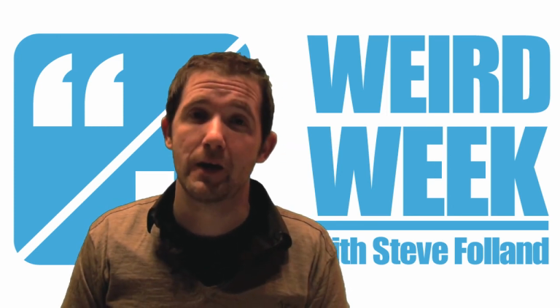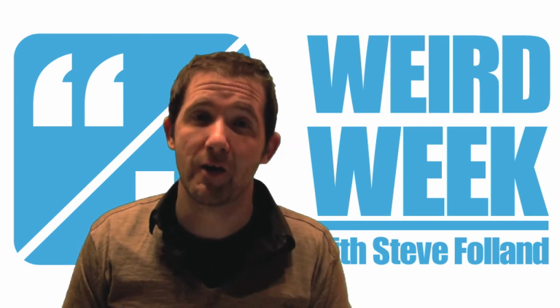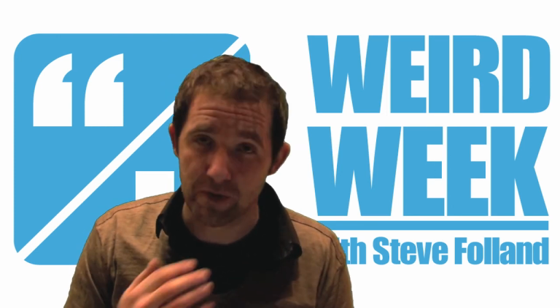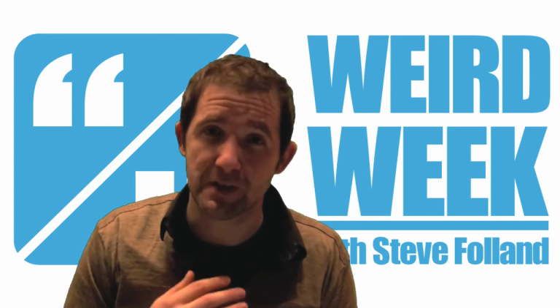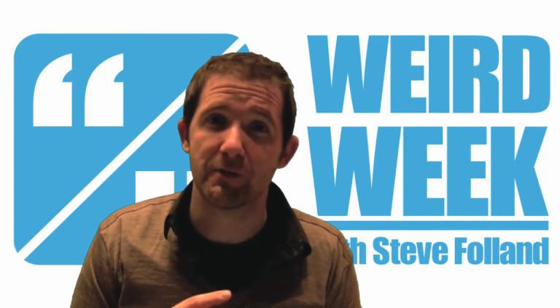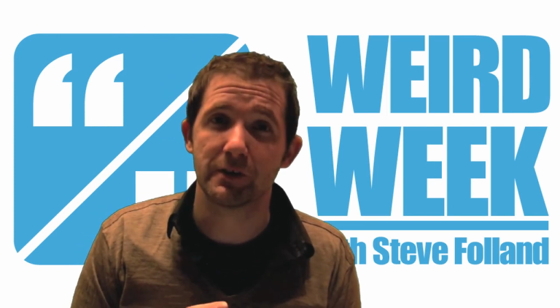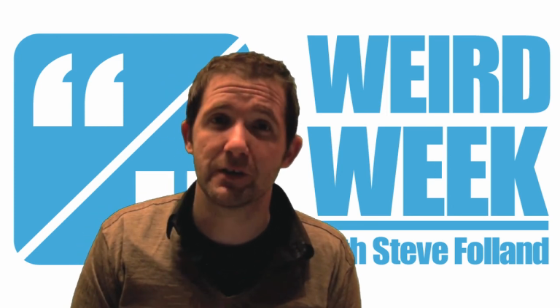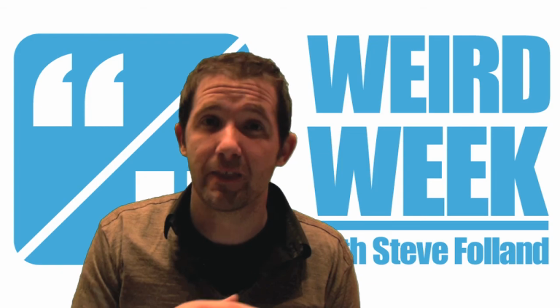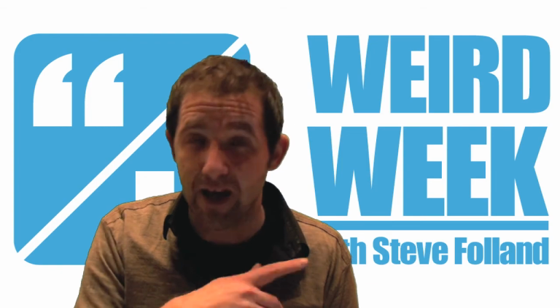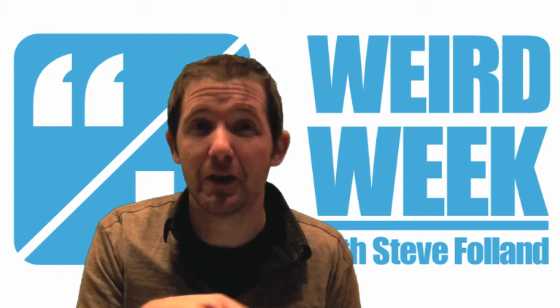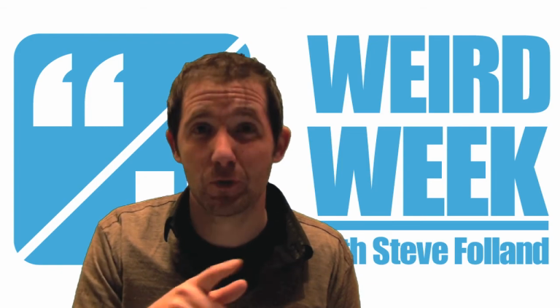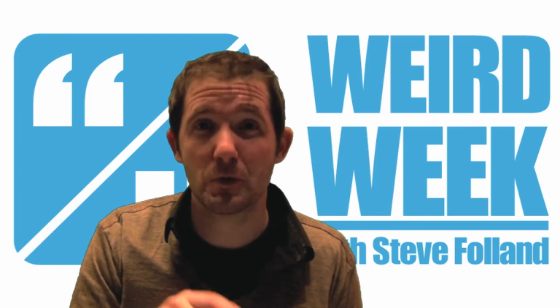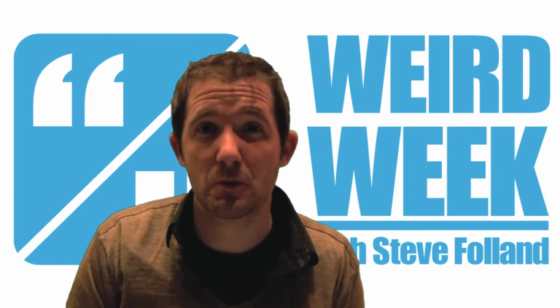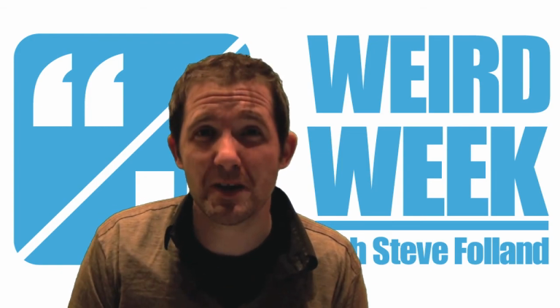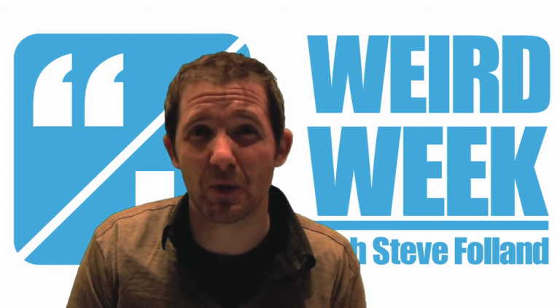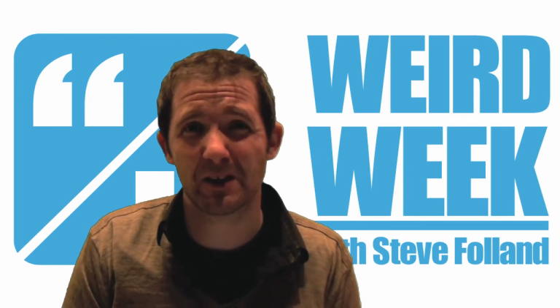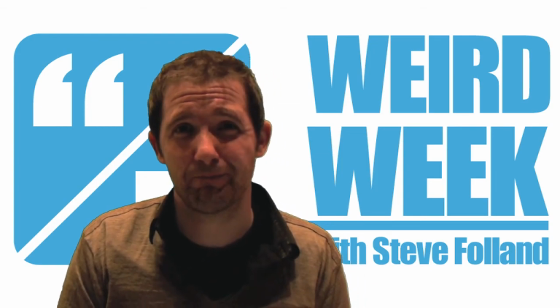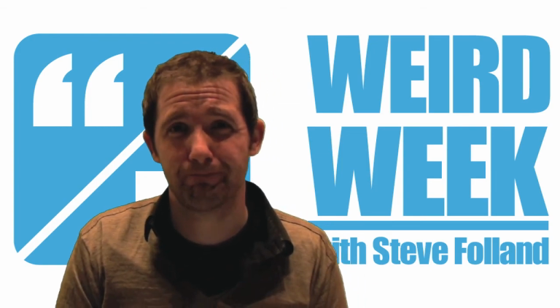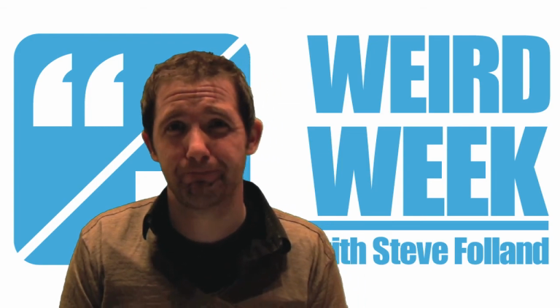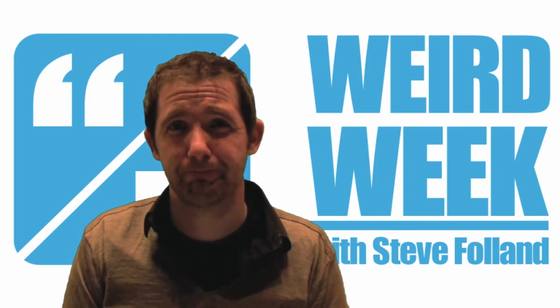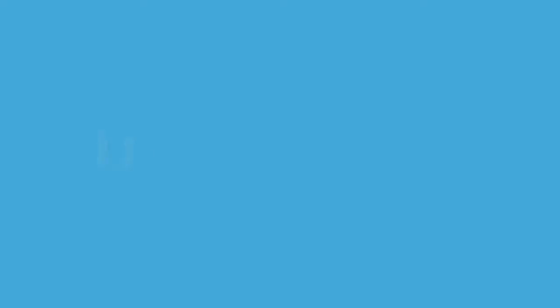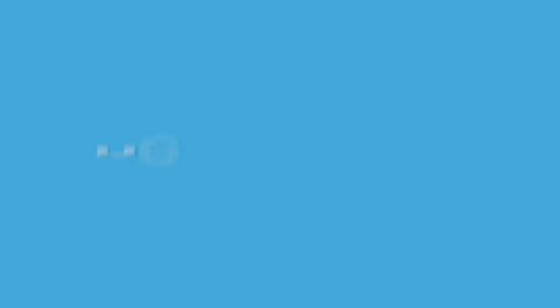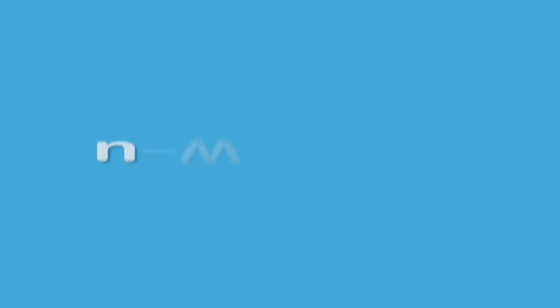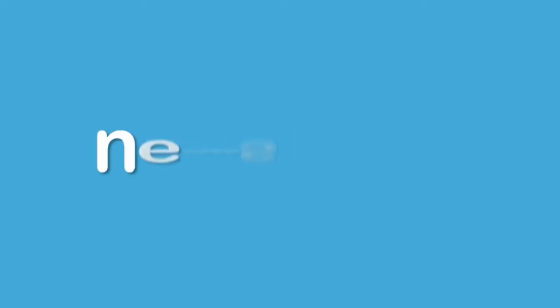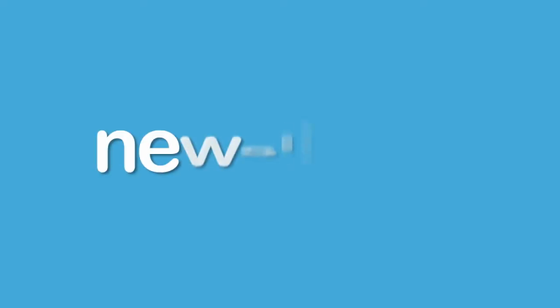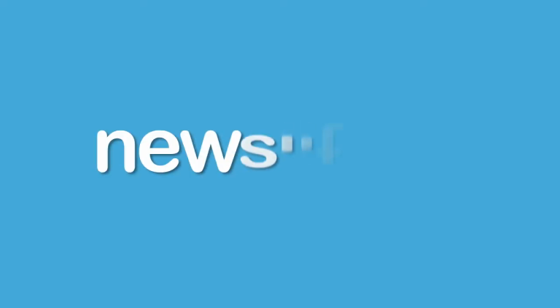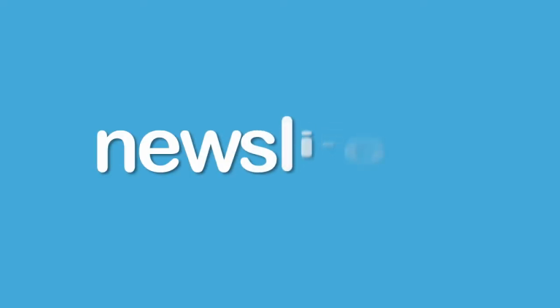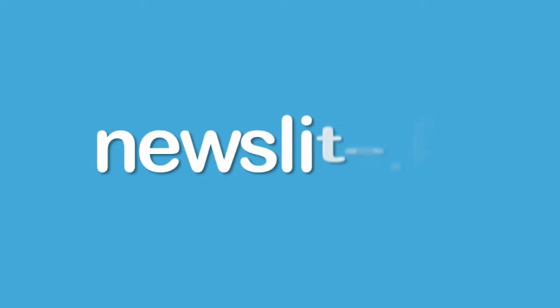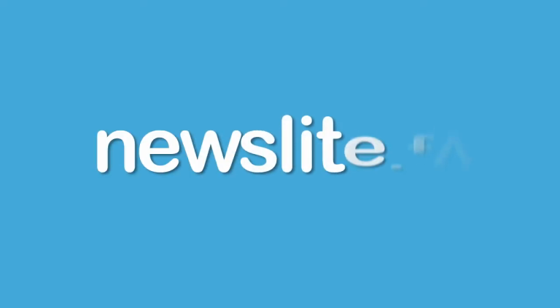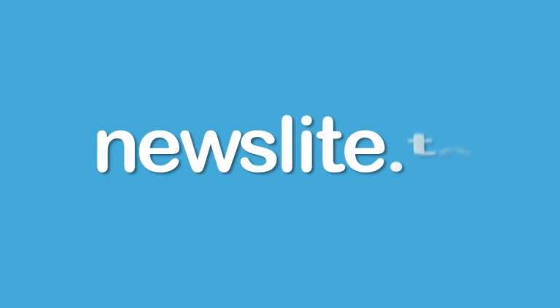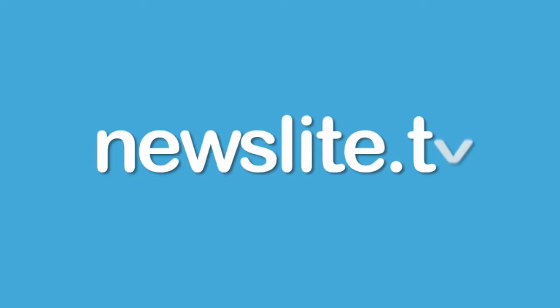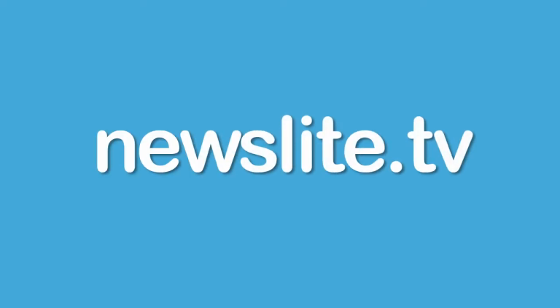I've been Steve Folland. That was your Weird Week.